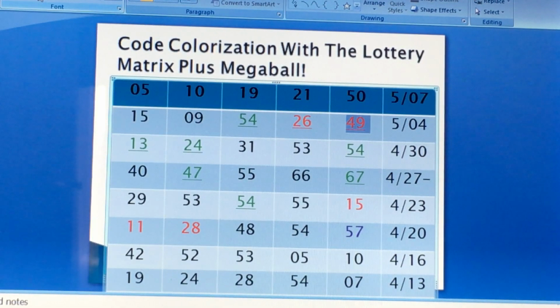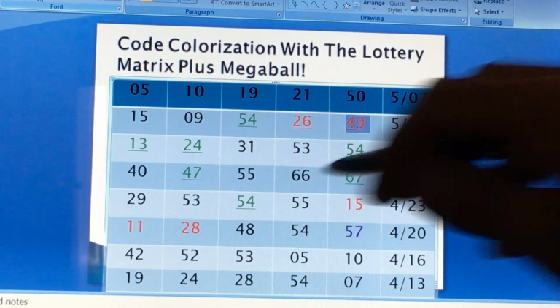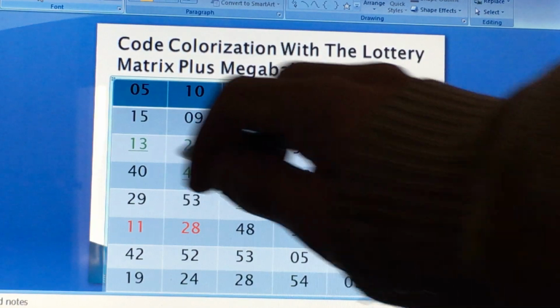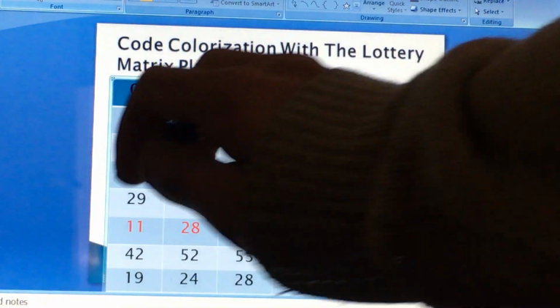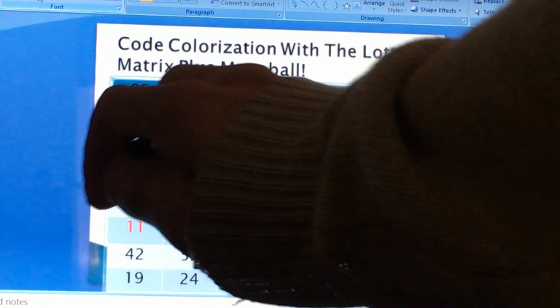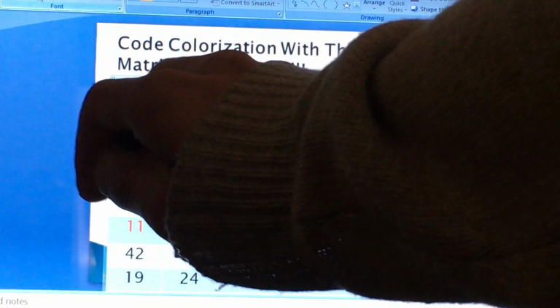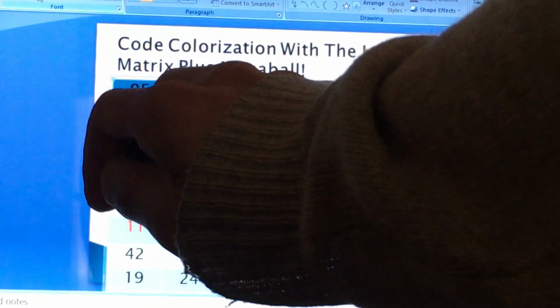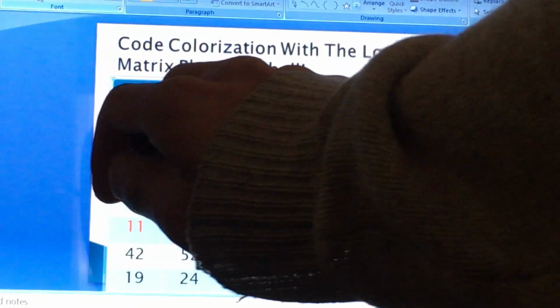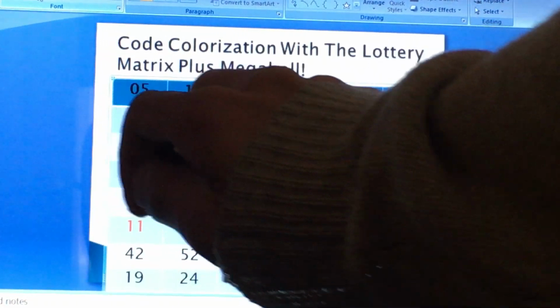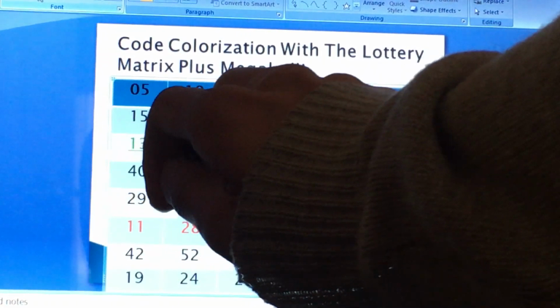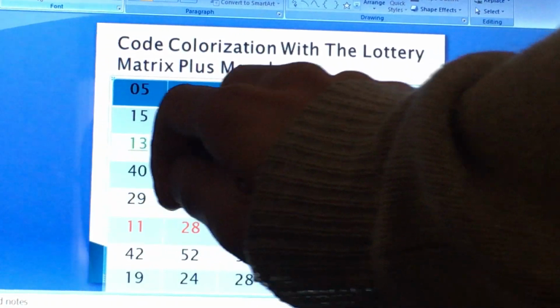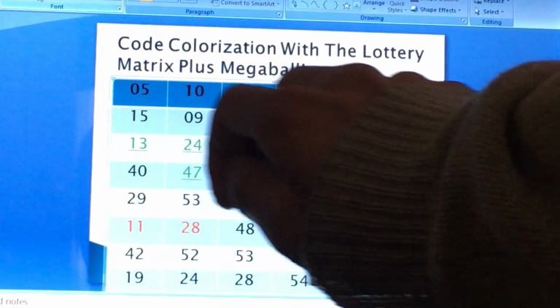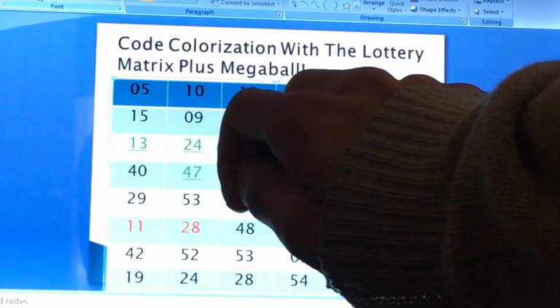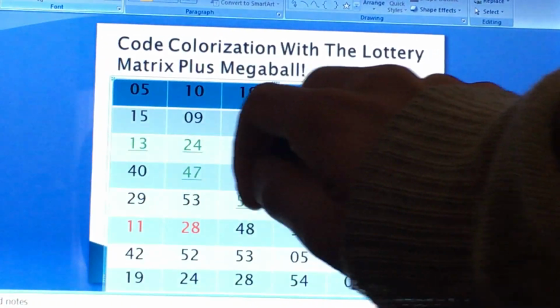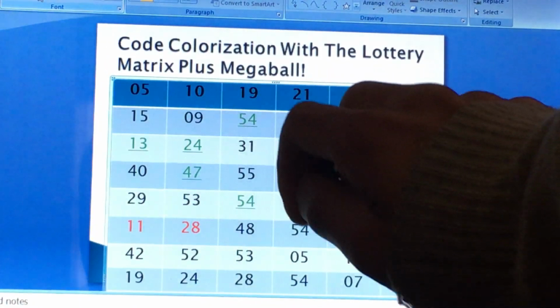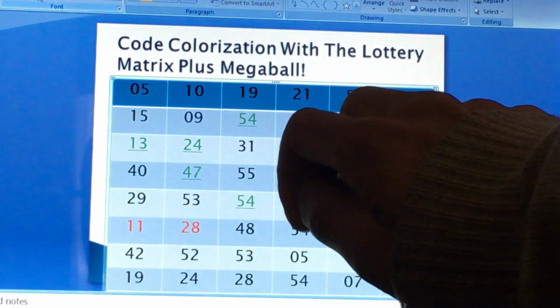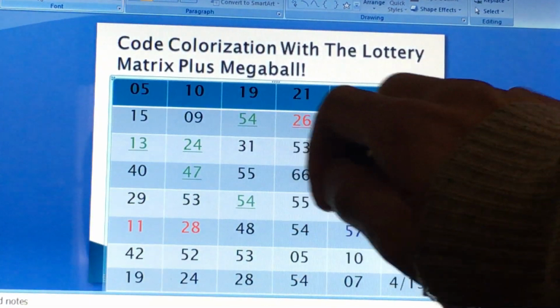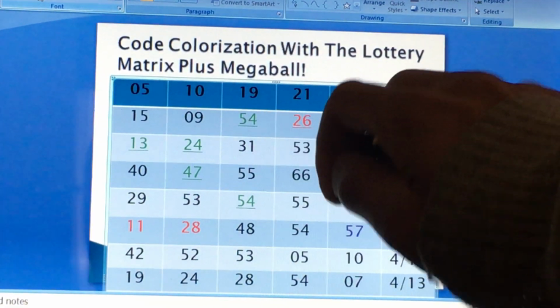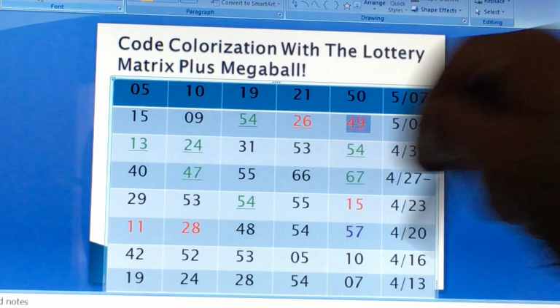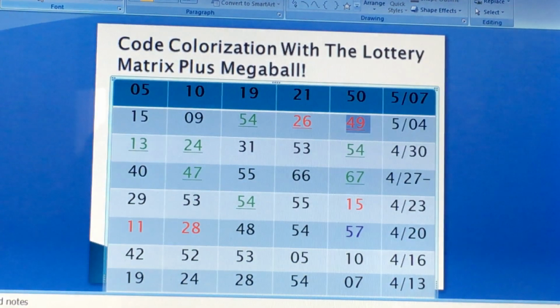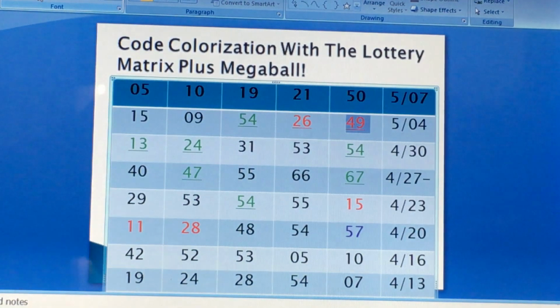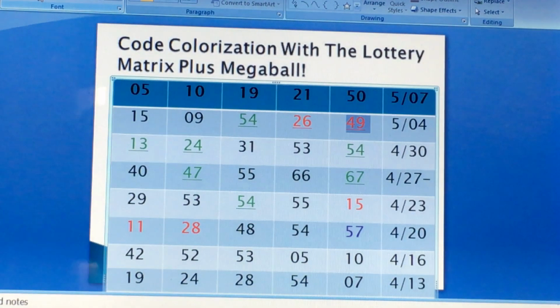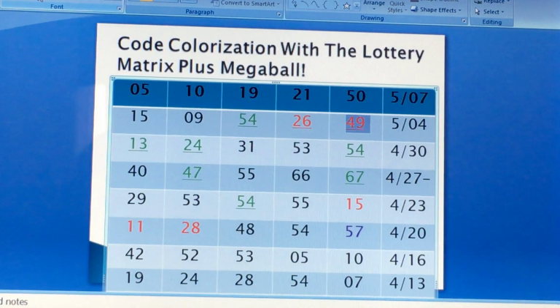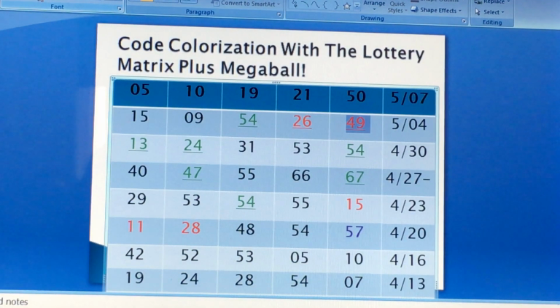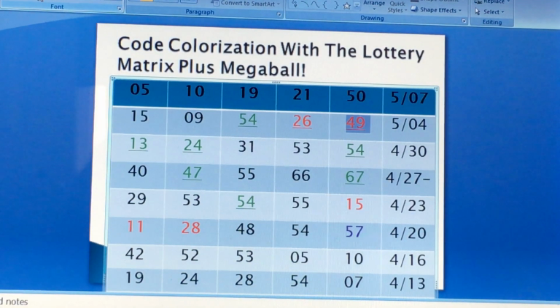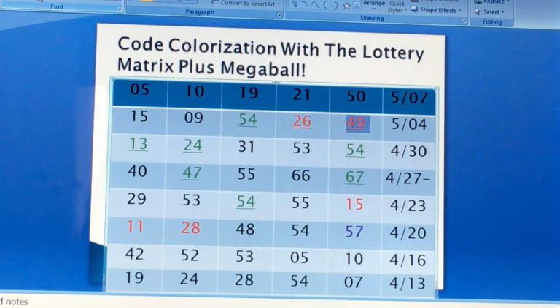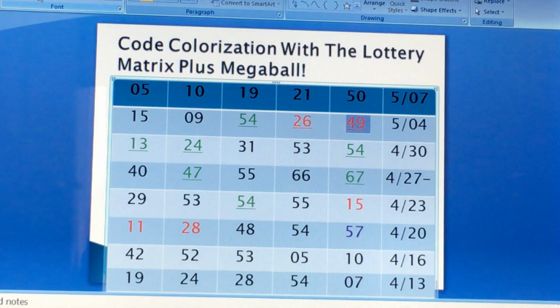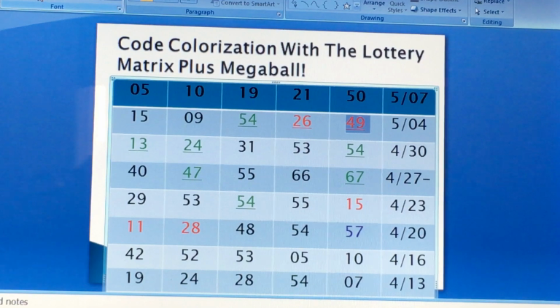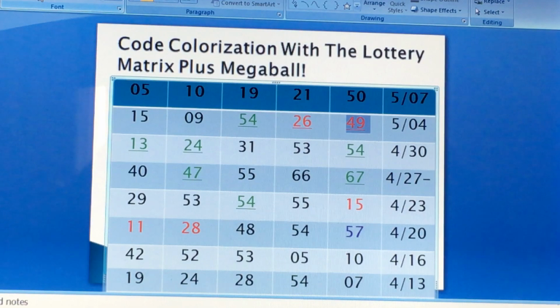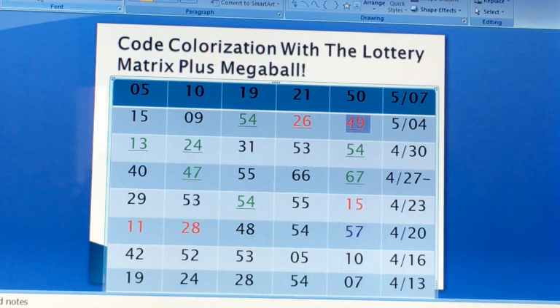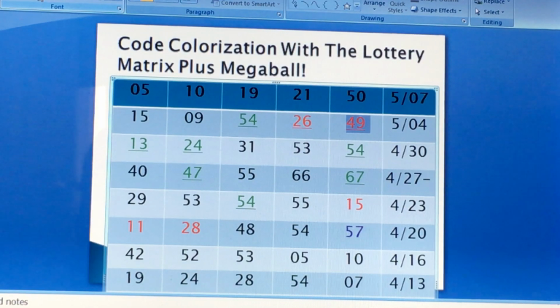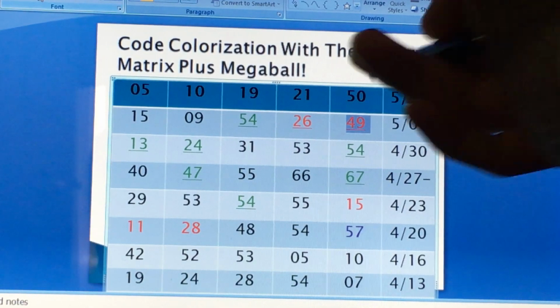Good start. Now let's go to the direct draw: 40, 47, 55, 66, 67 — five more numbers brought down, none of the numbers got drawn.